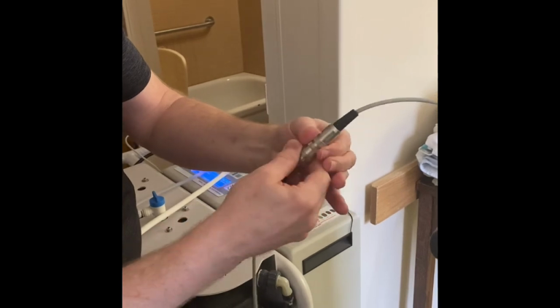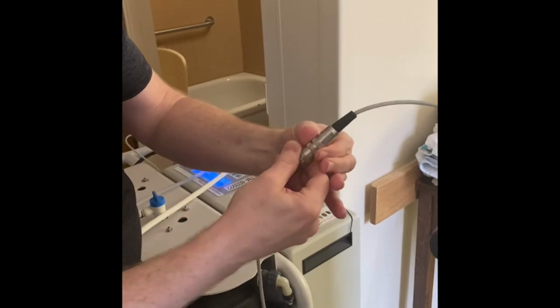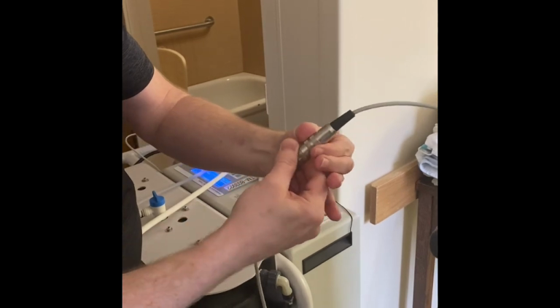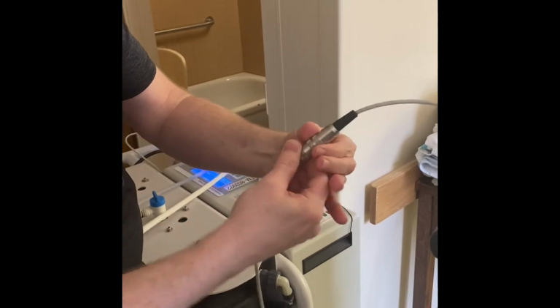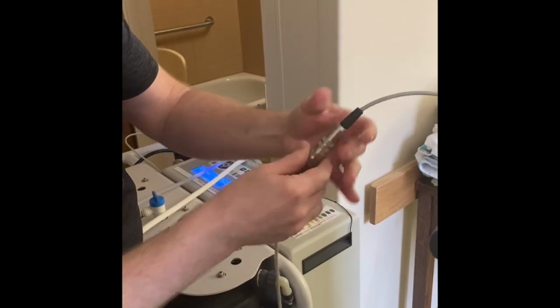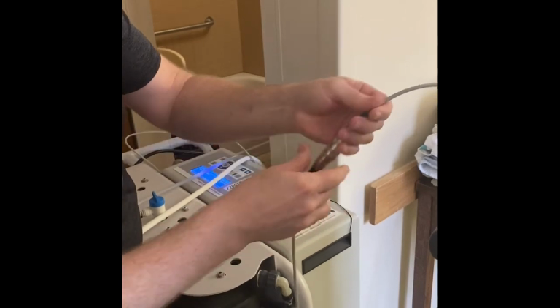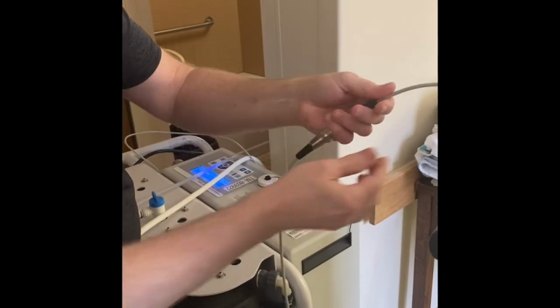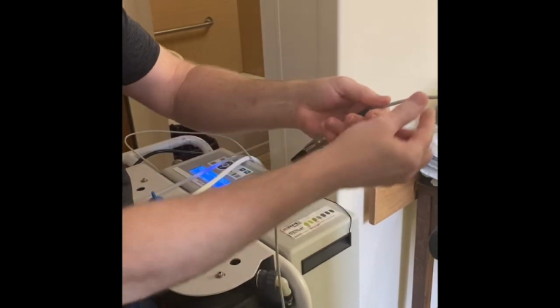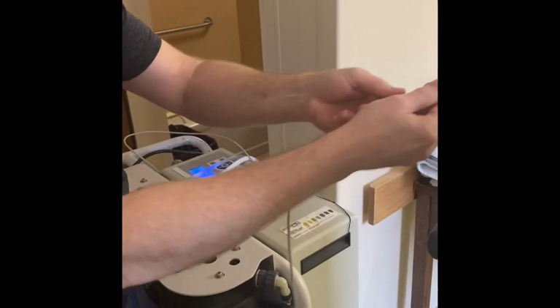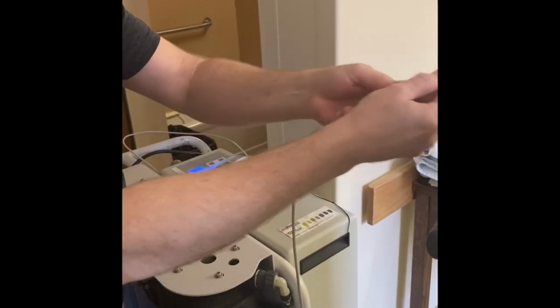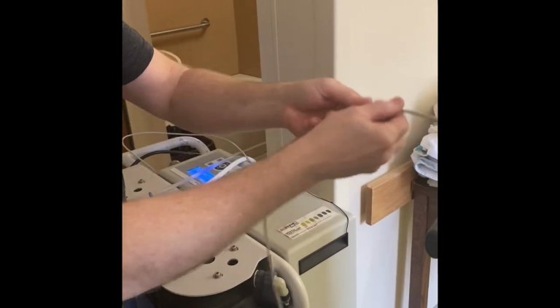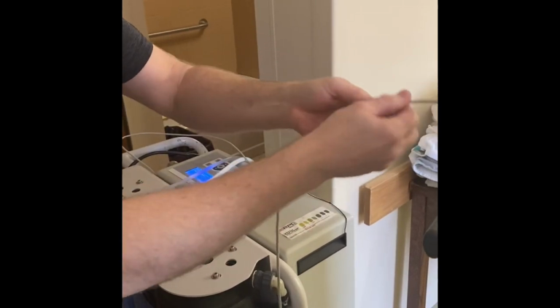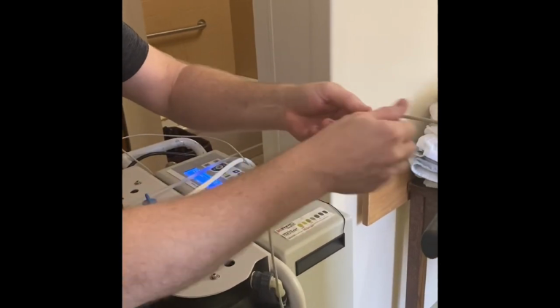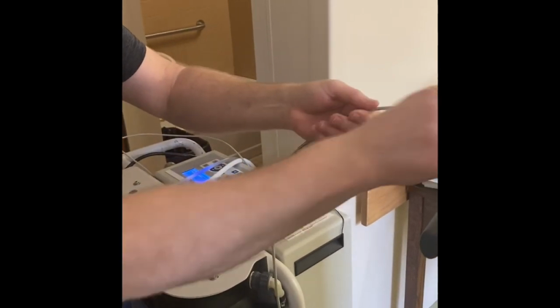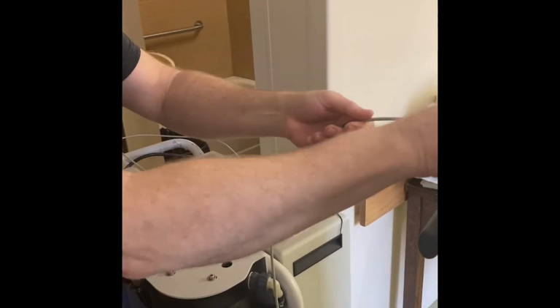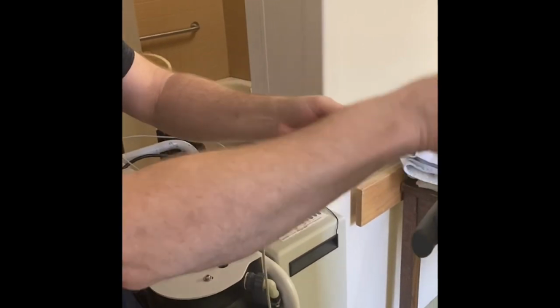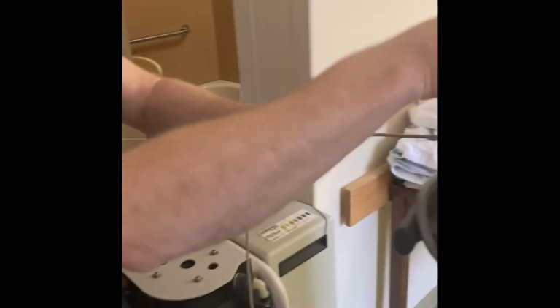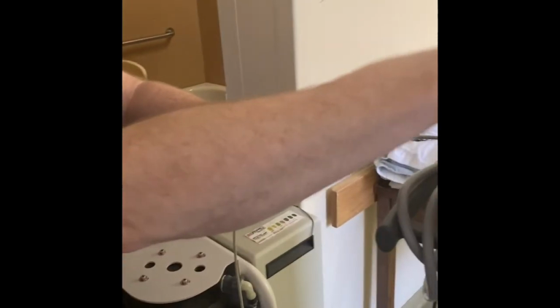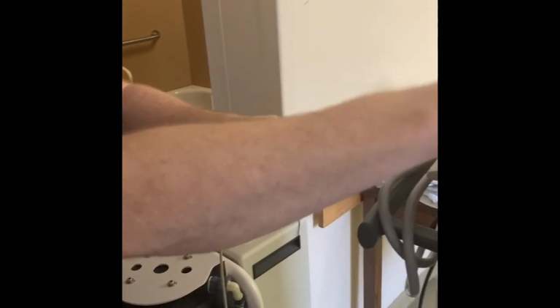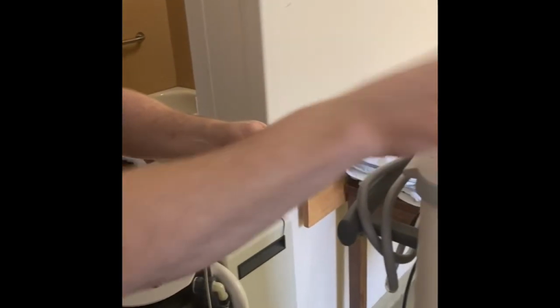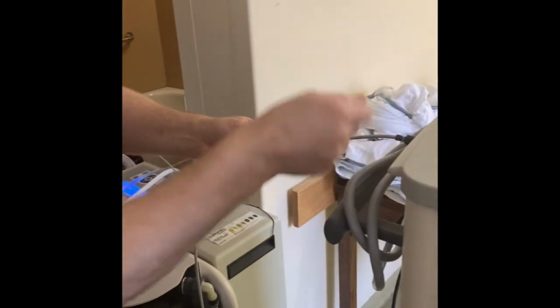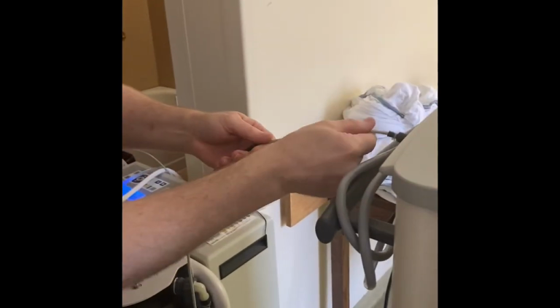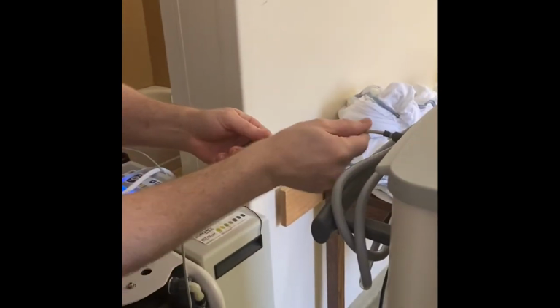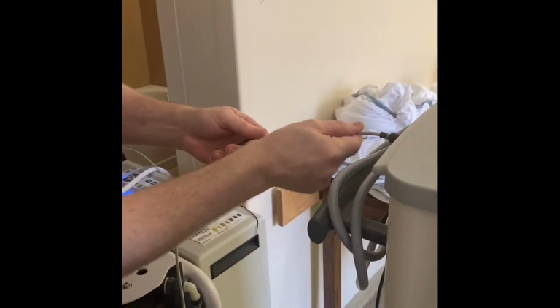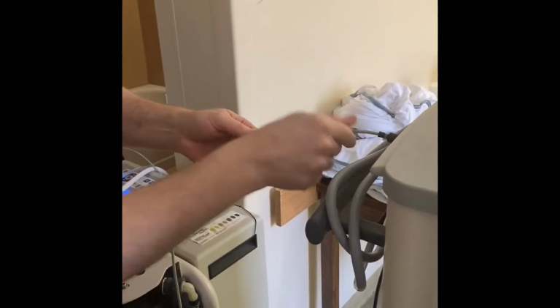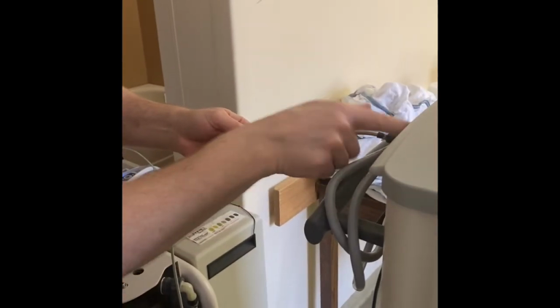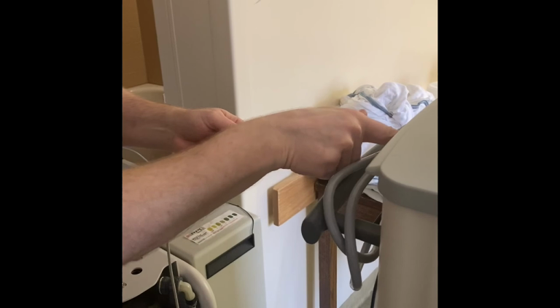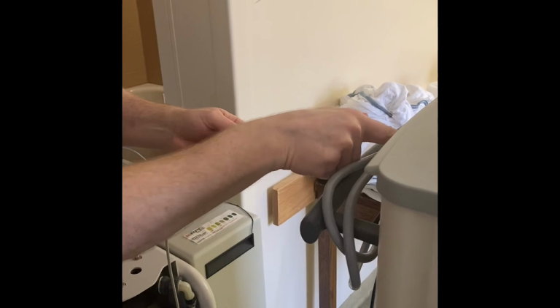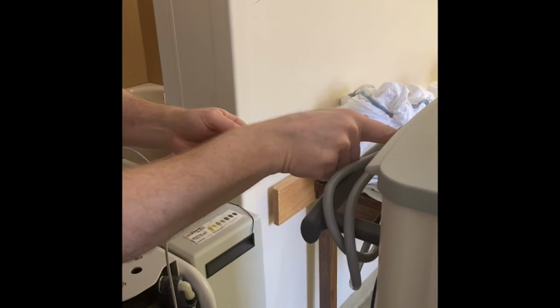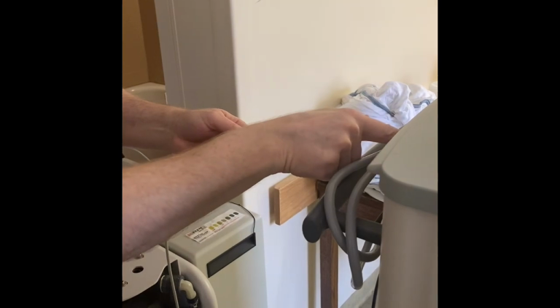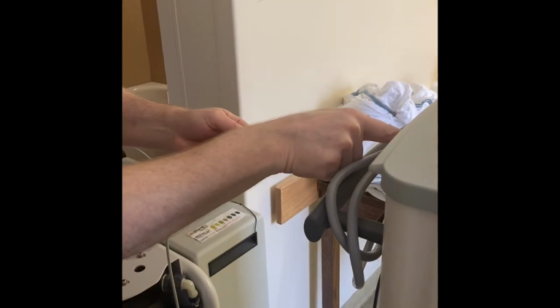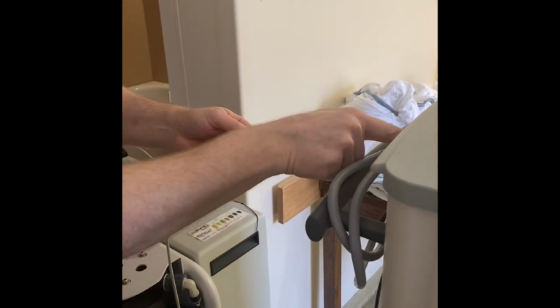Be very careful not to pull on this cord on the back of the dialysis machine.